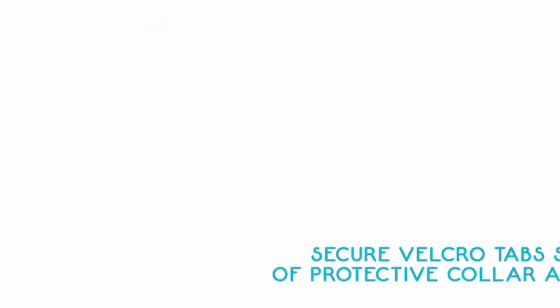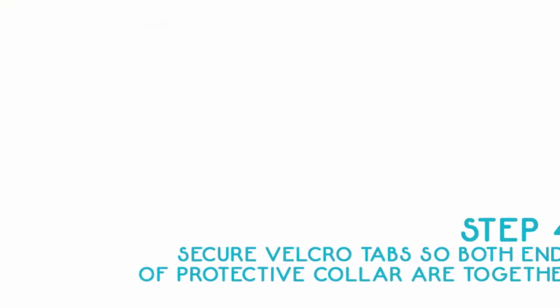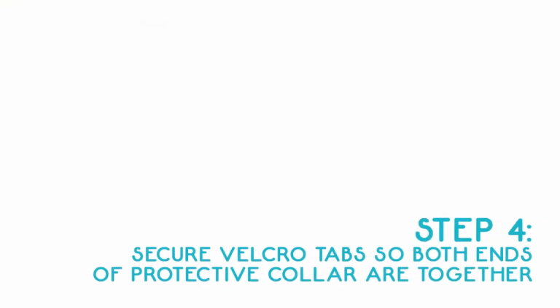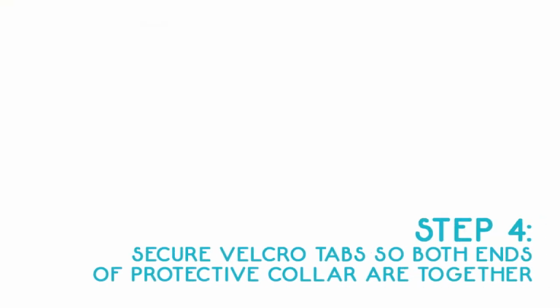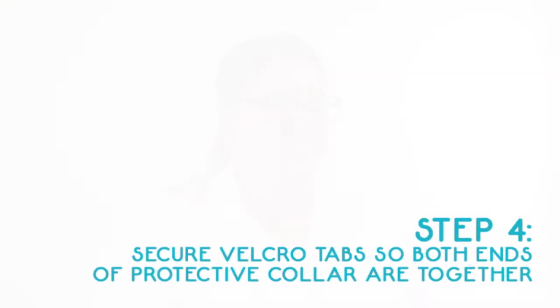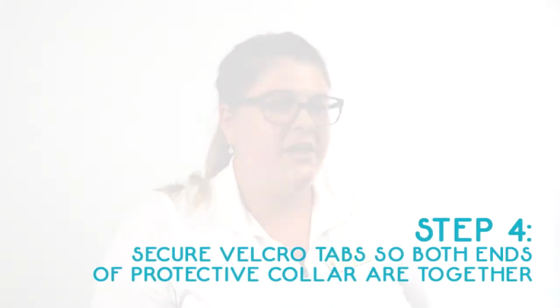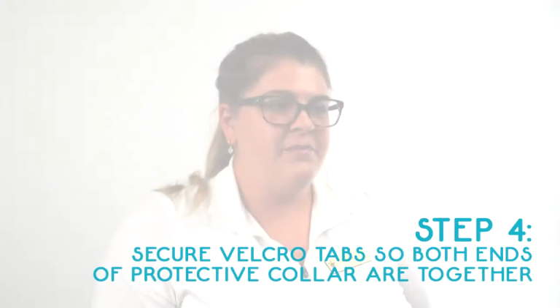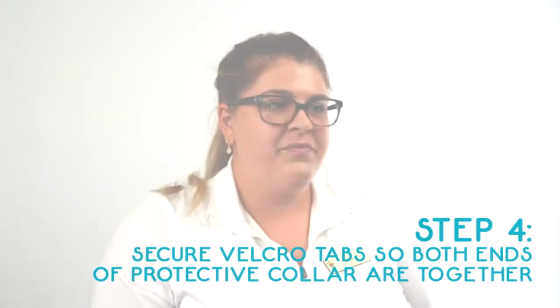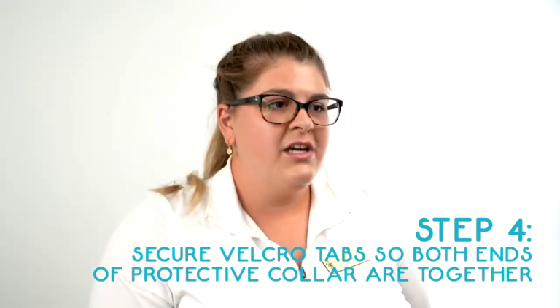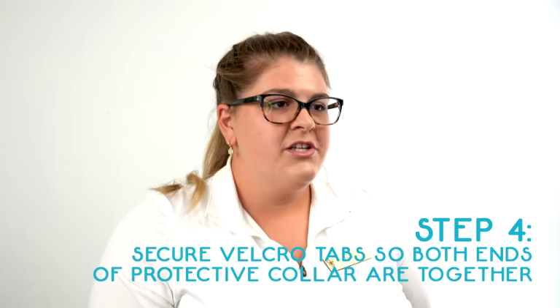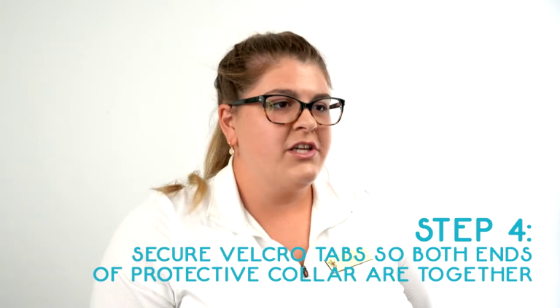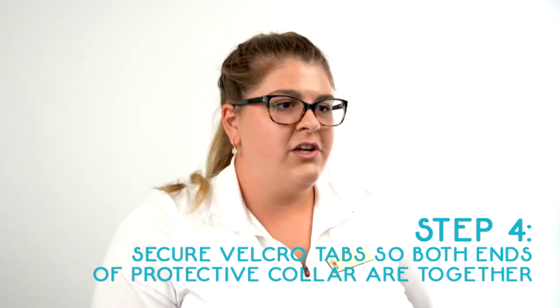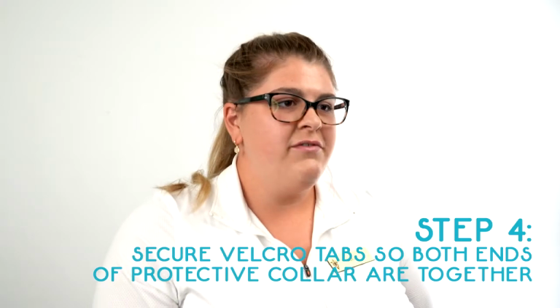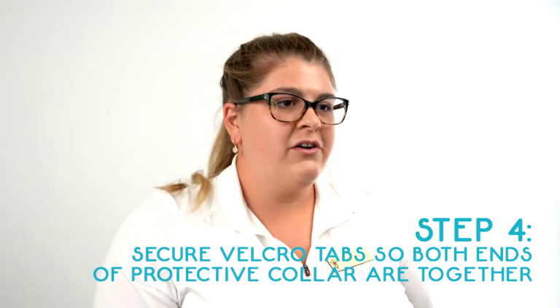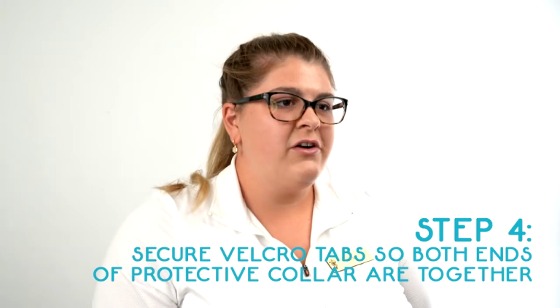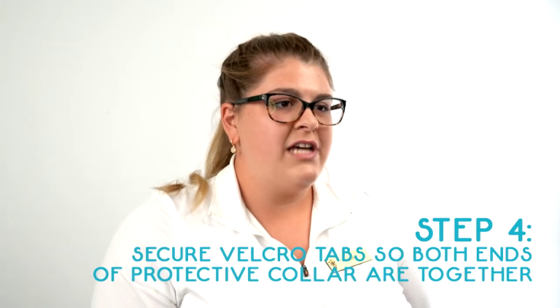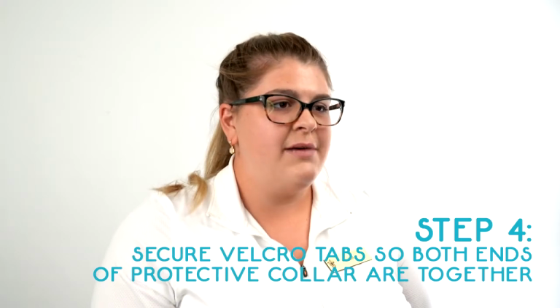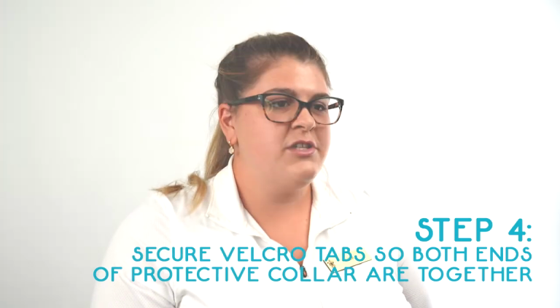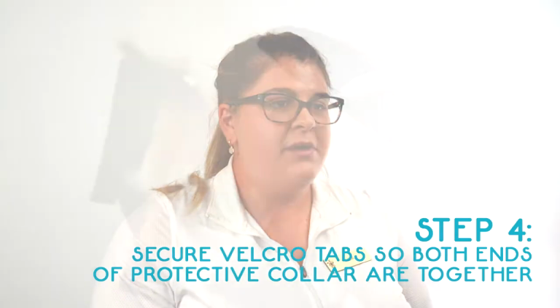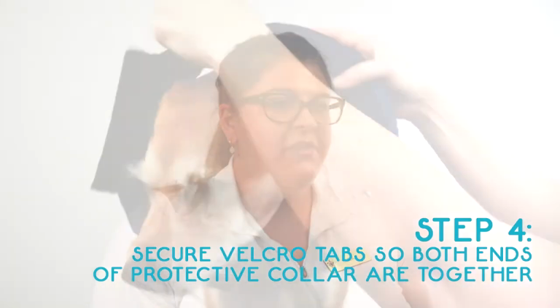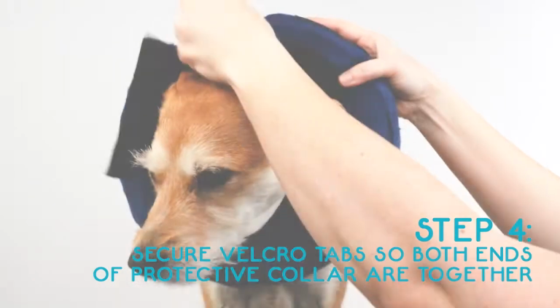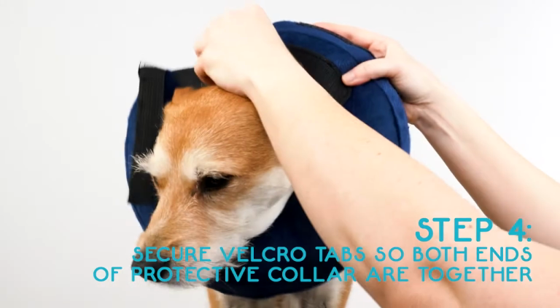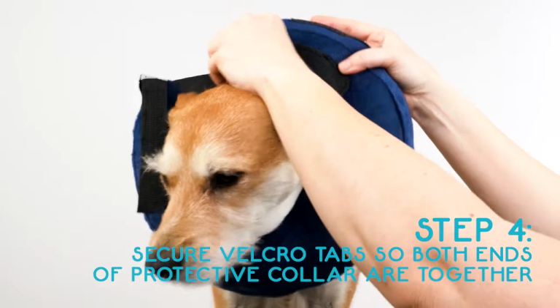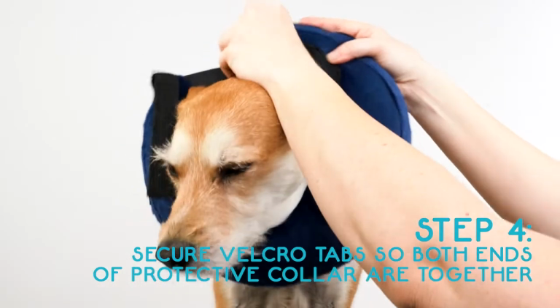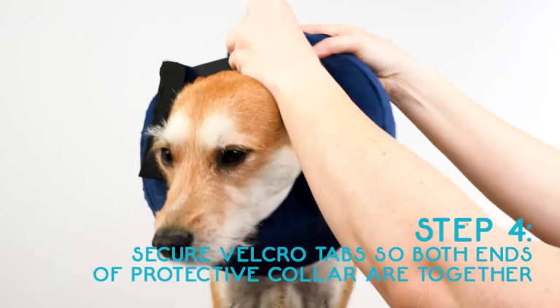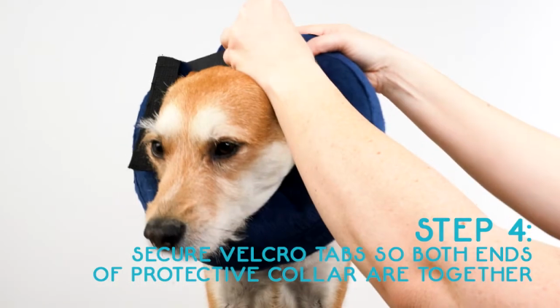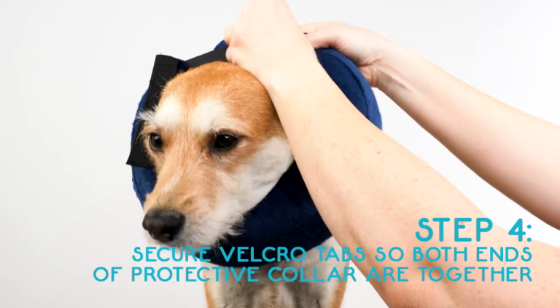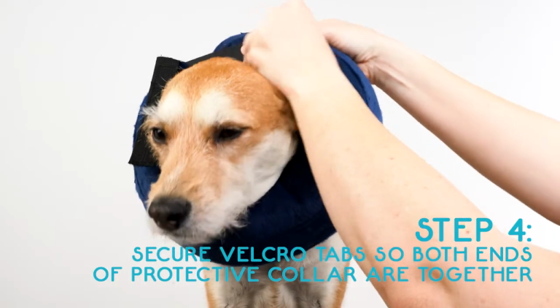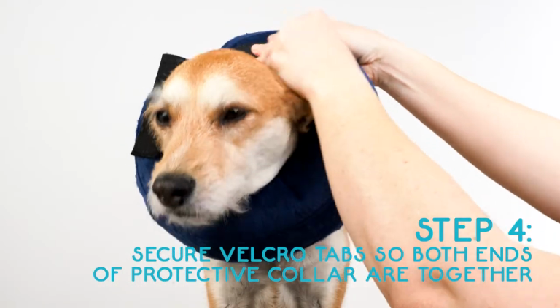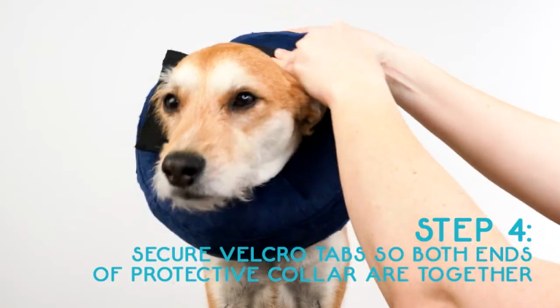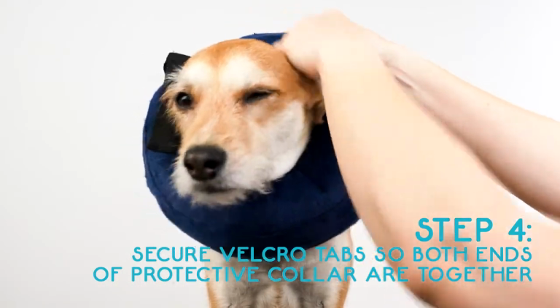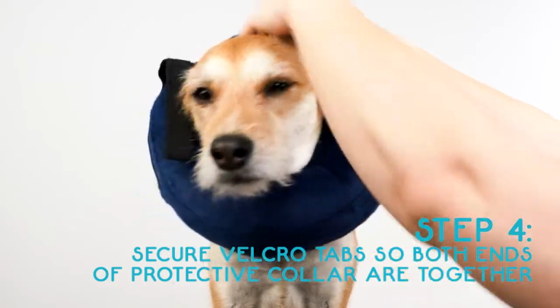Step 4. Secure the velcro tabs so both ends of the protective collar are together.